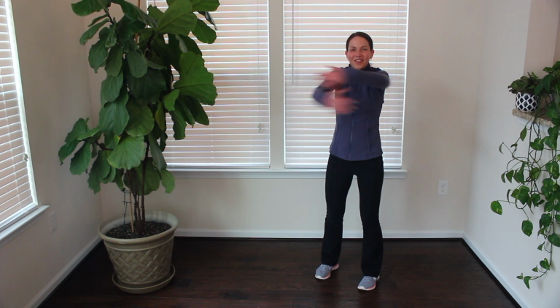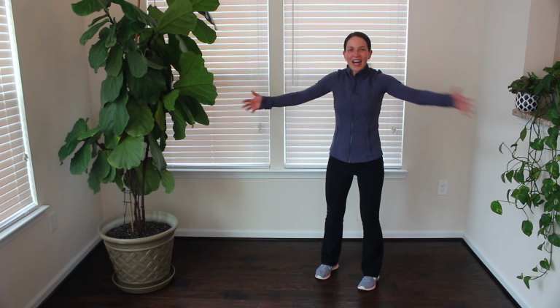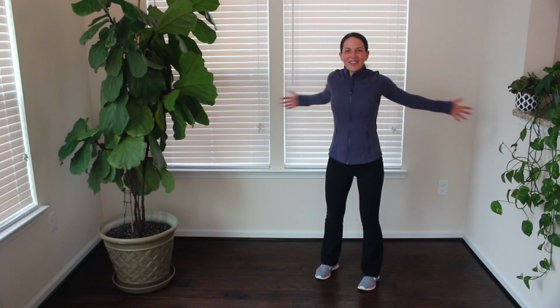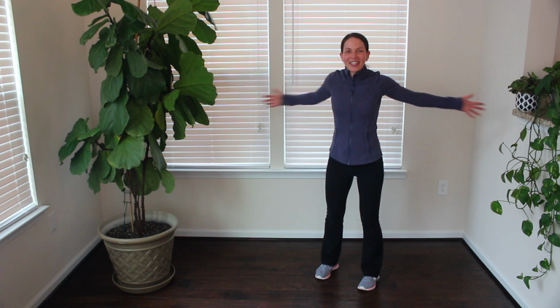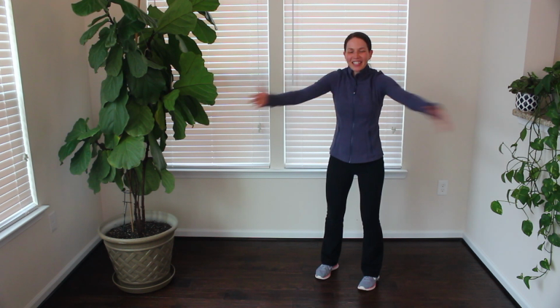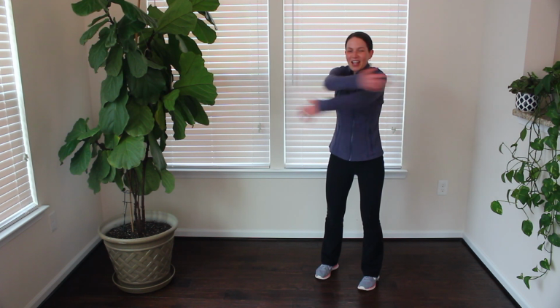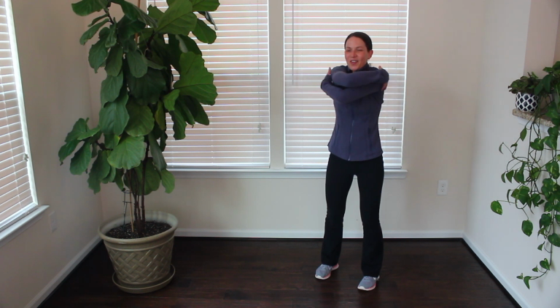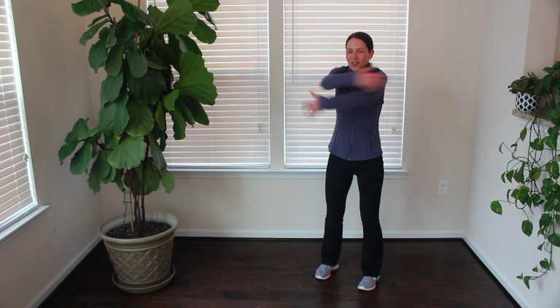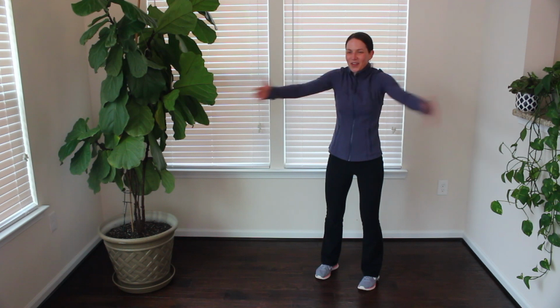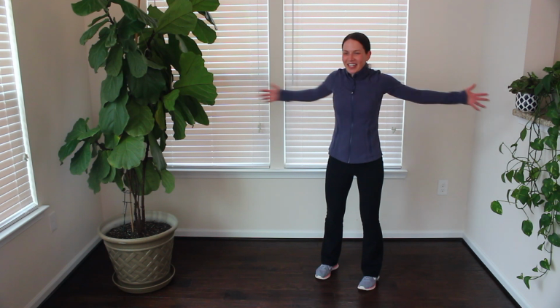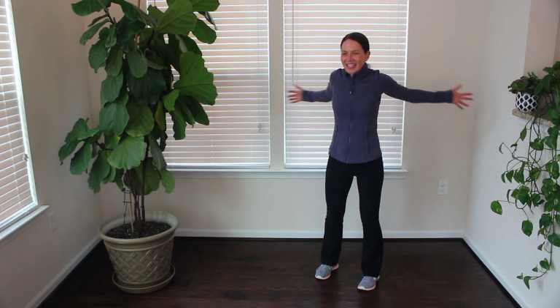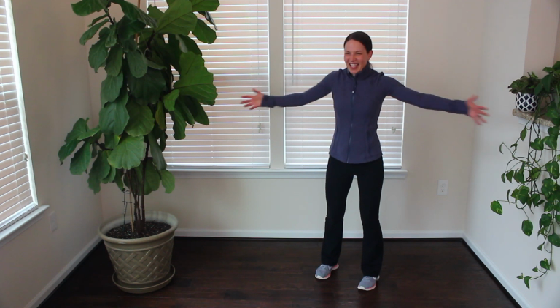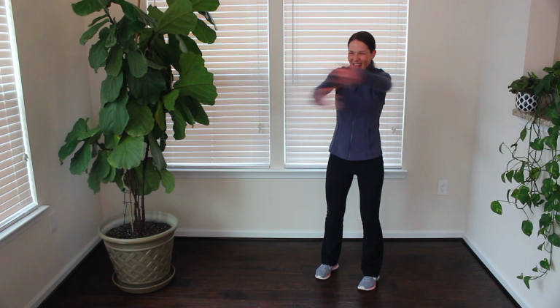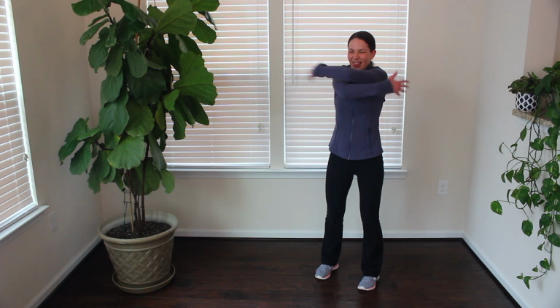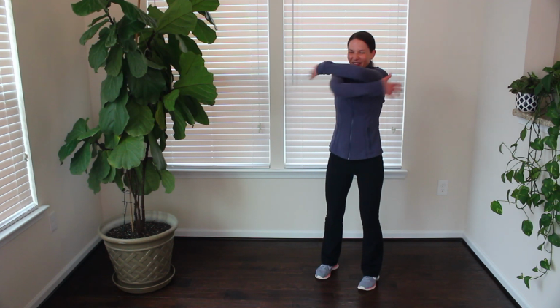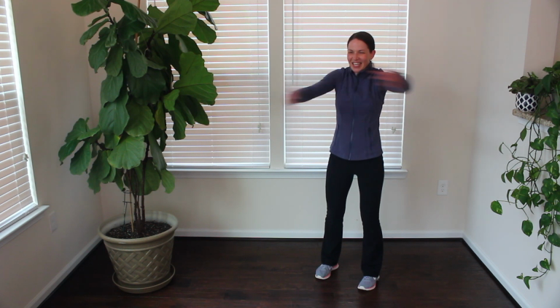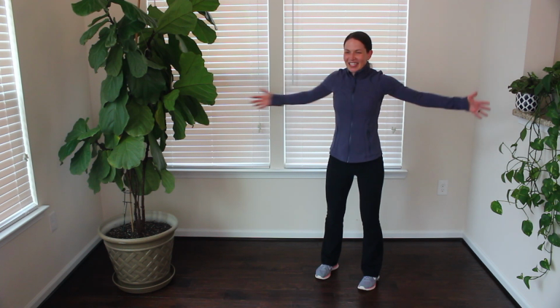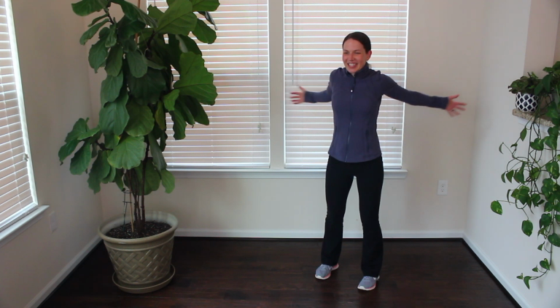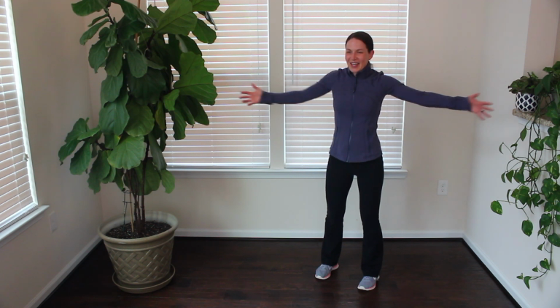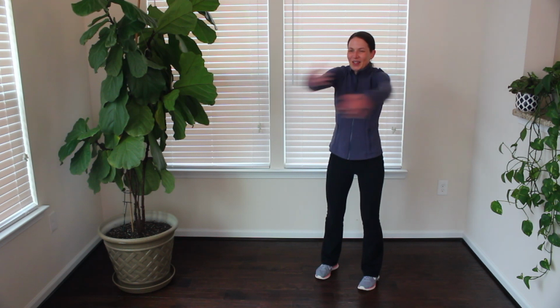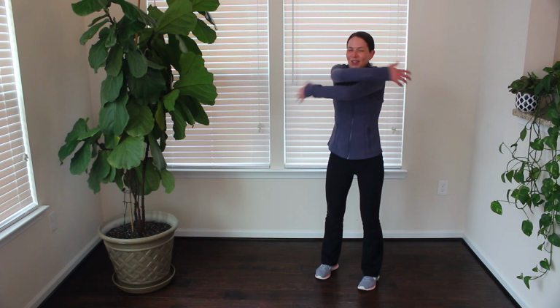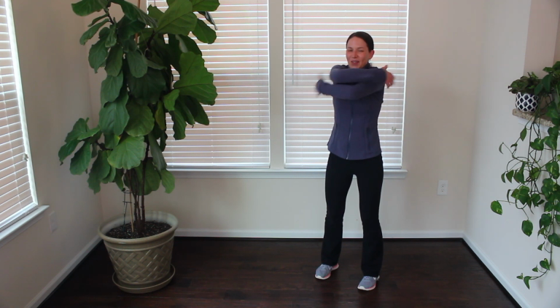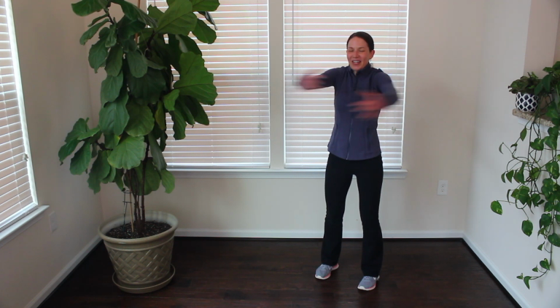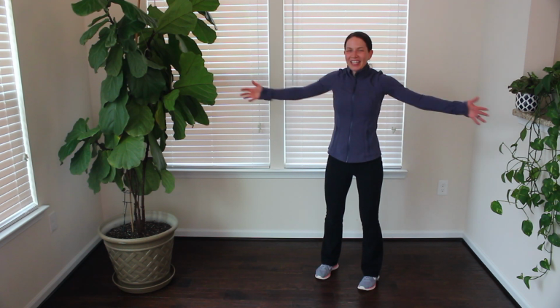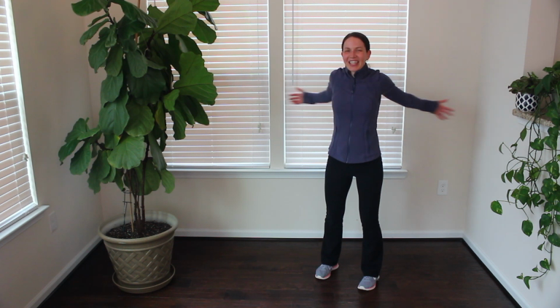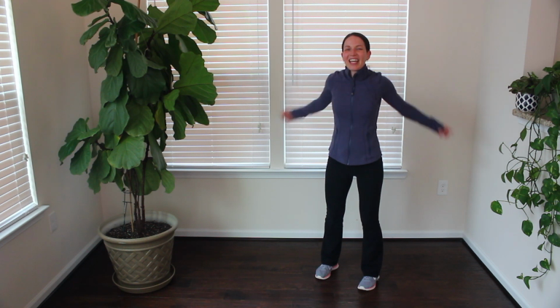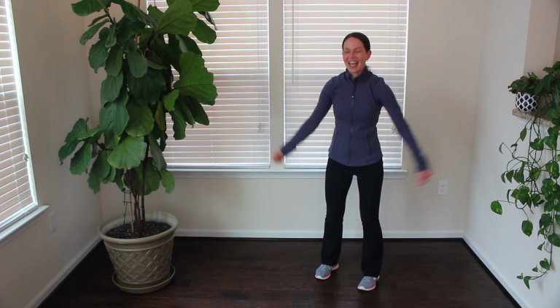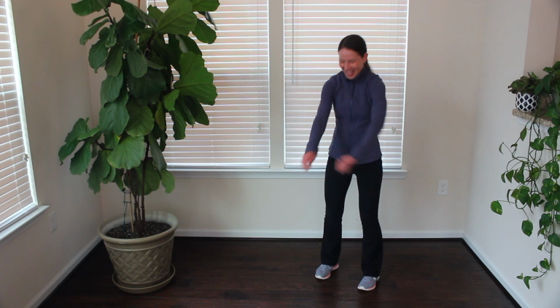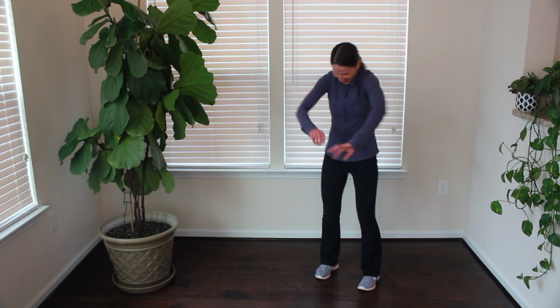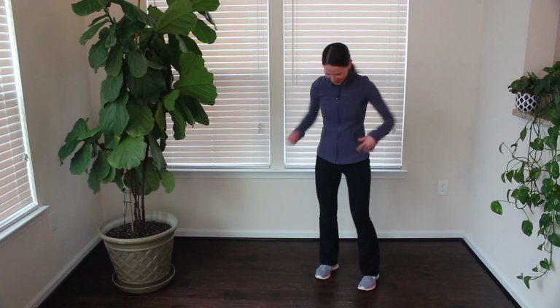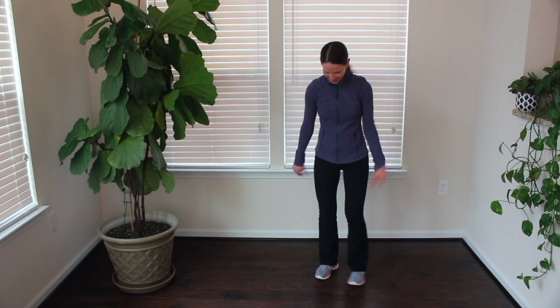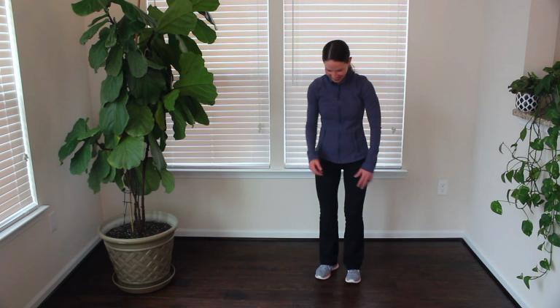A few more — let's go for about 10 more seconds with our lateral arm swings. Five, four, three, two, and one.